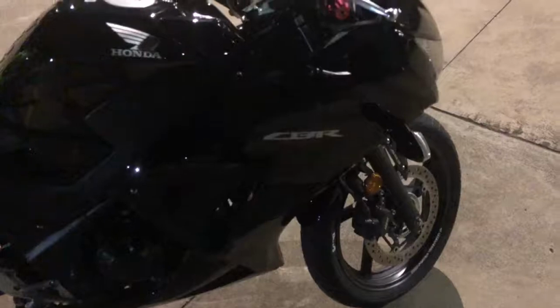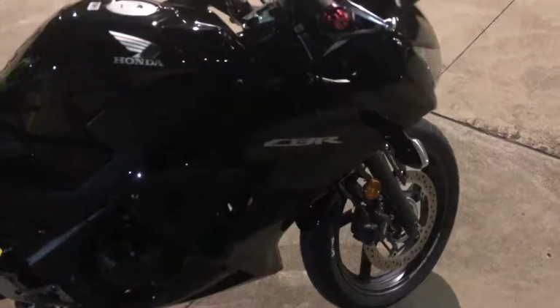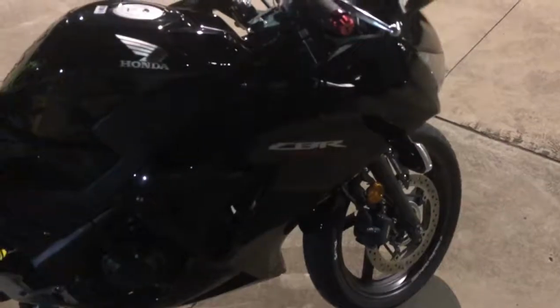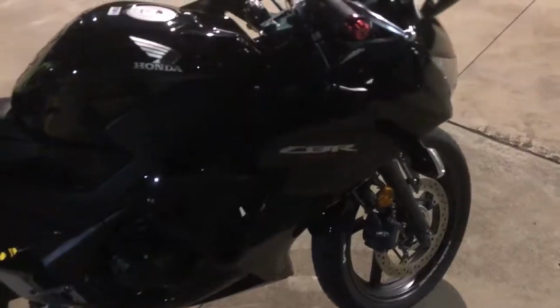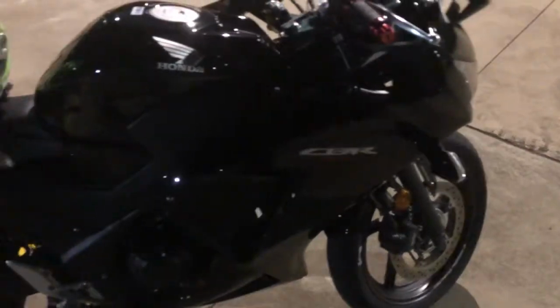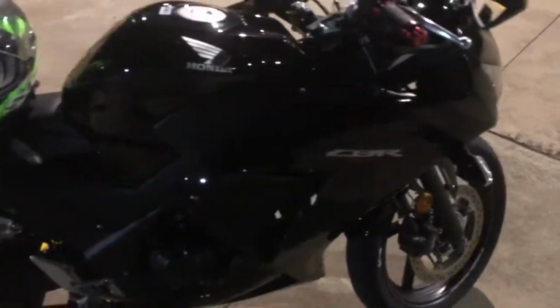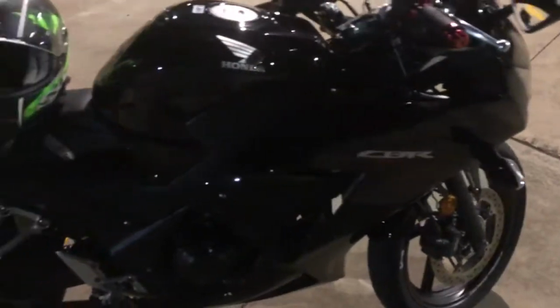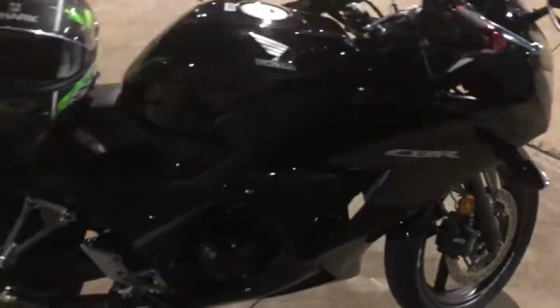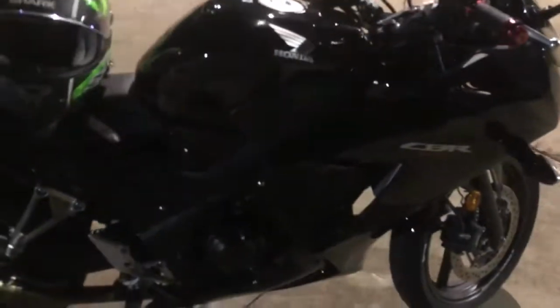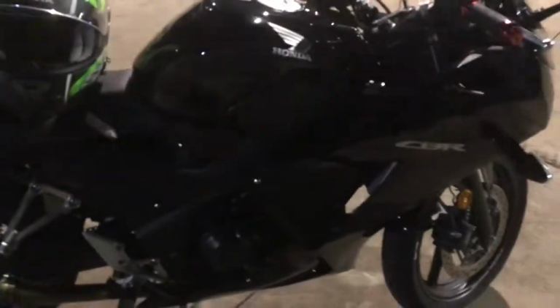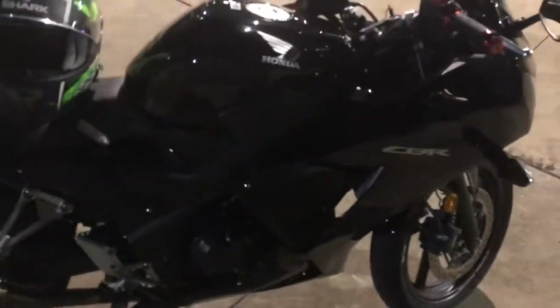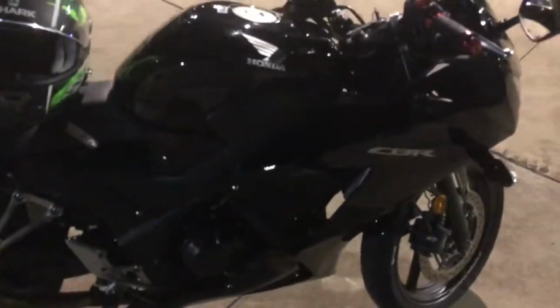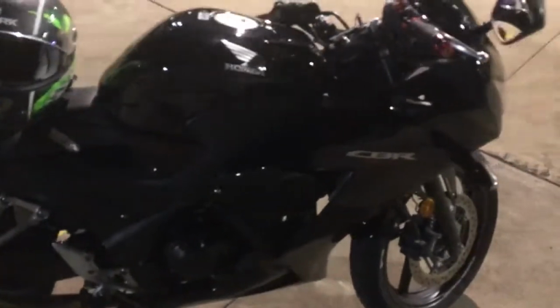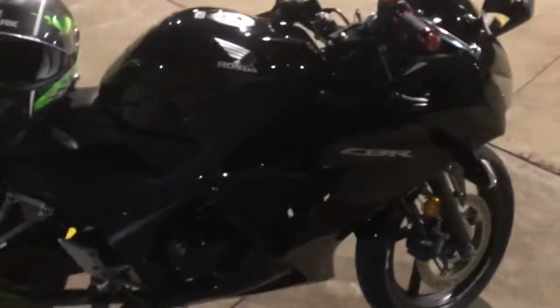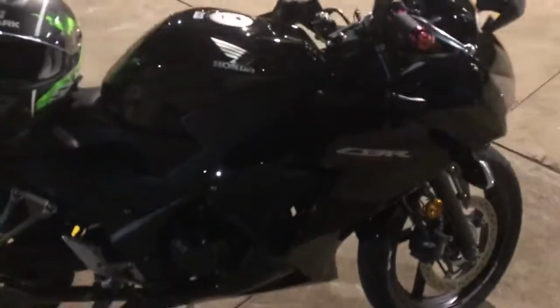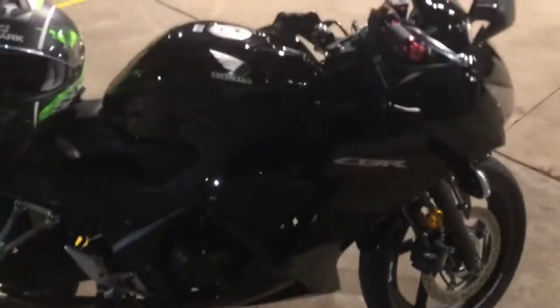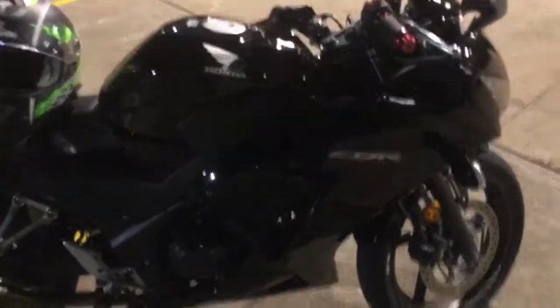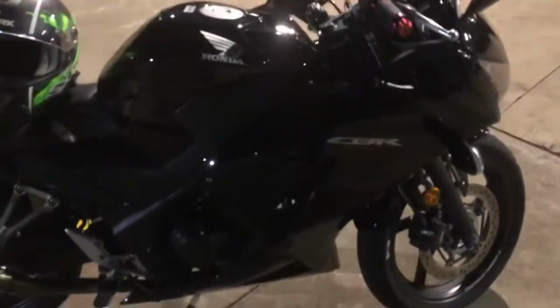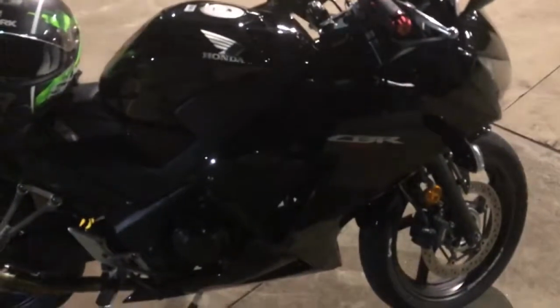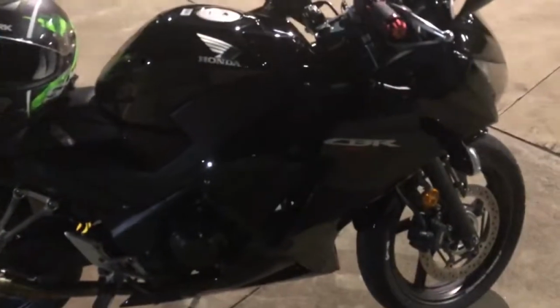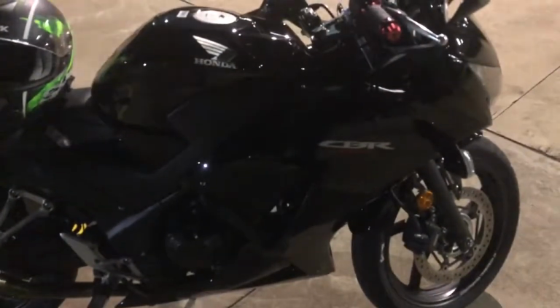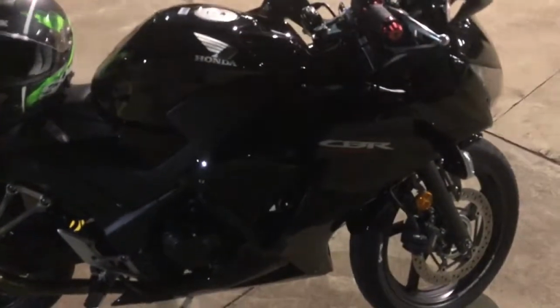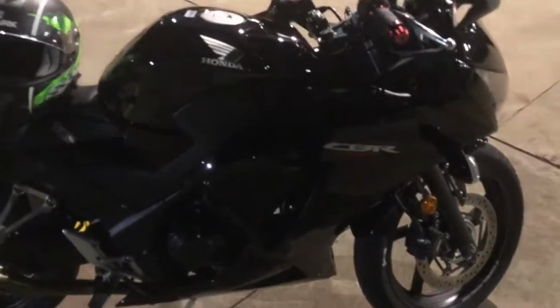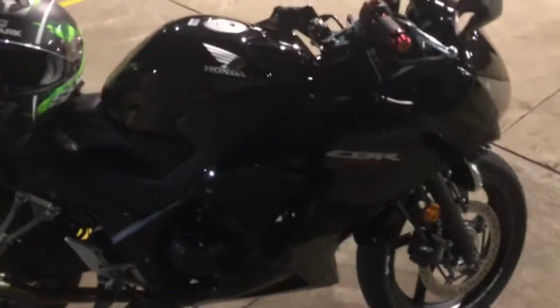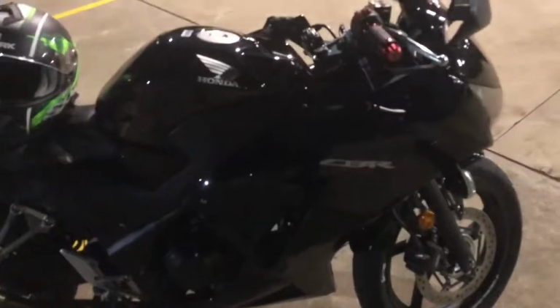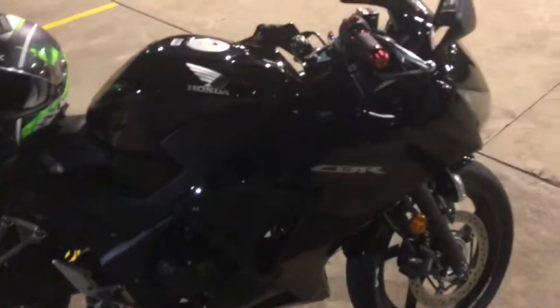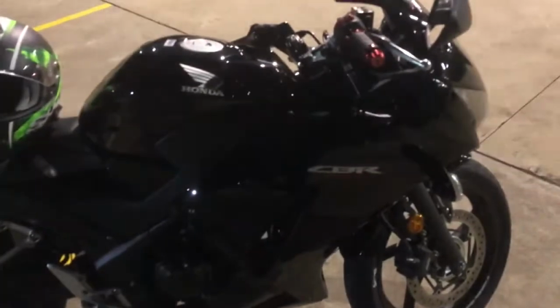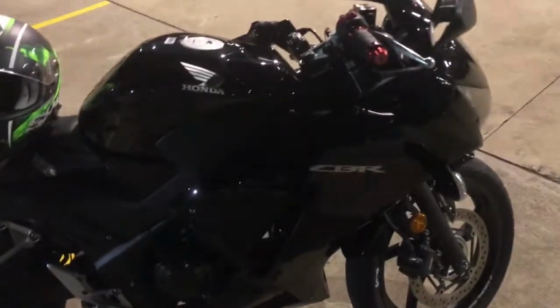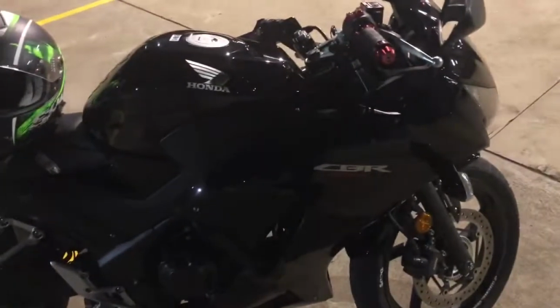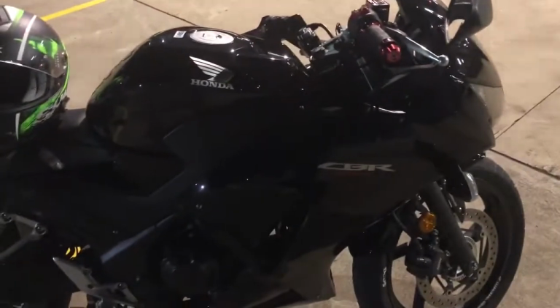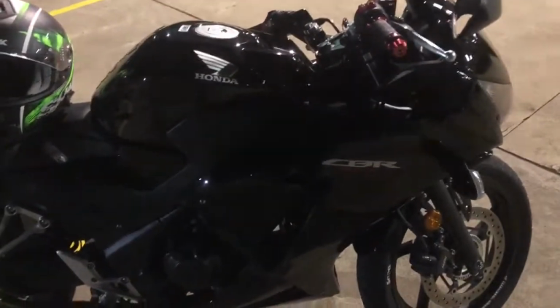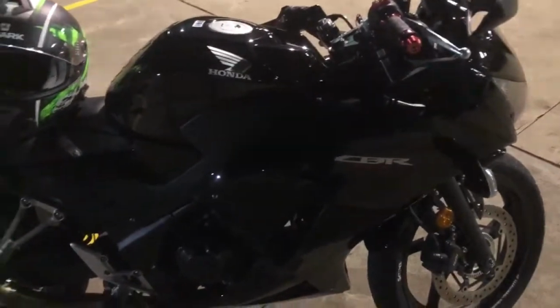Hey guys, welcome back. I'm going to explain what I've had done to the CBR.